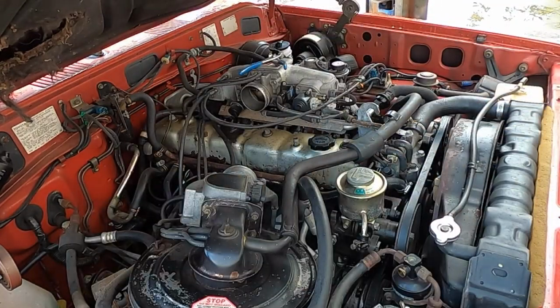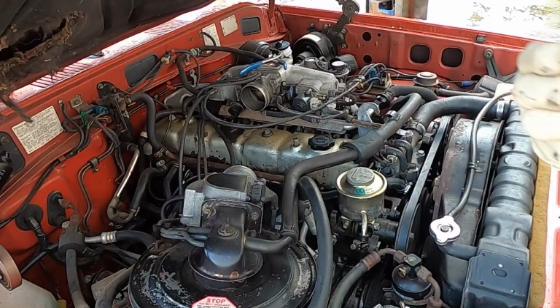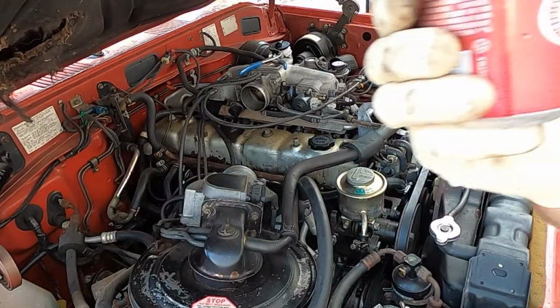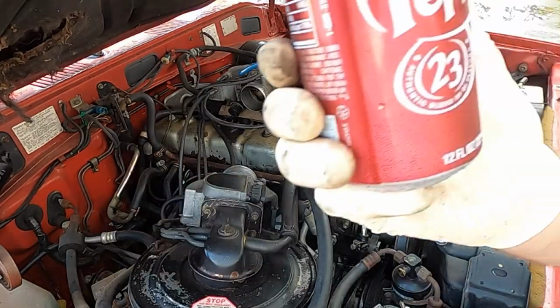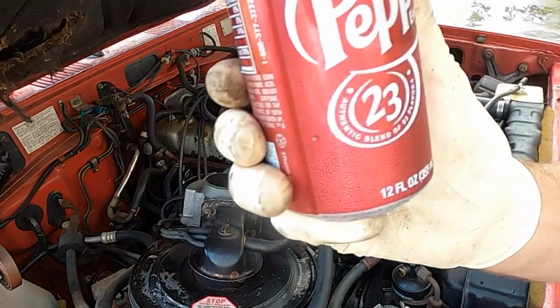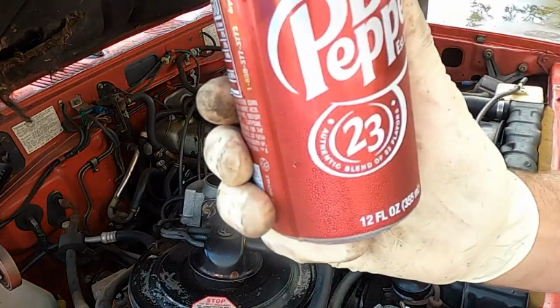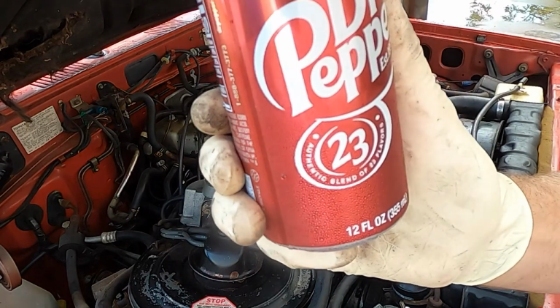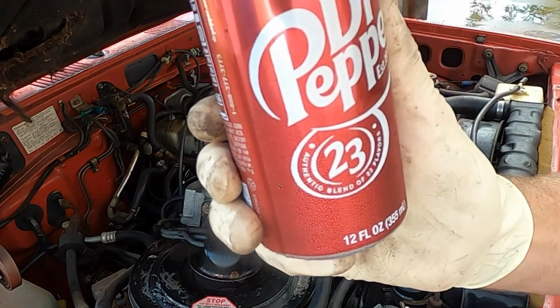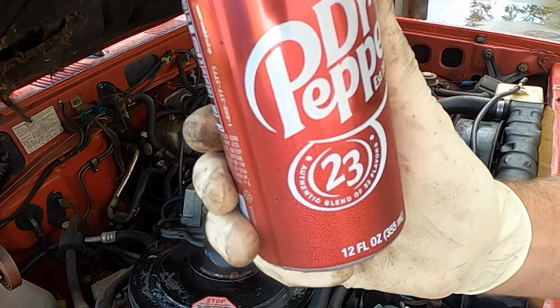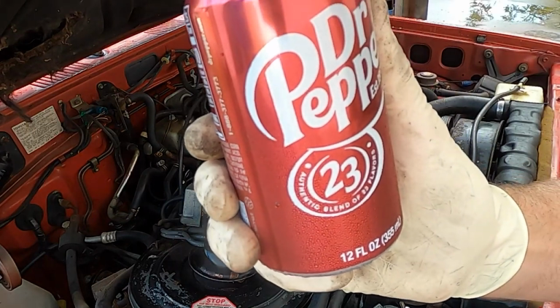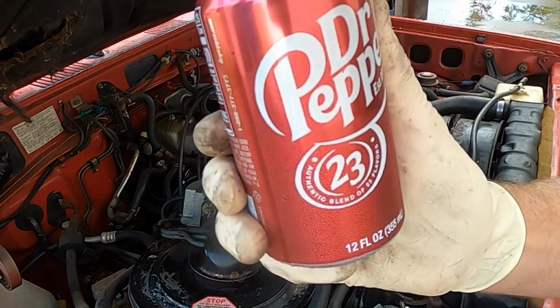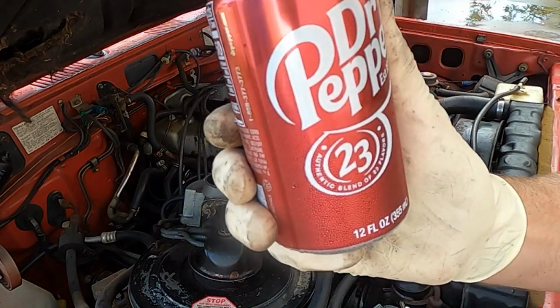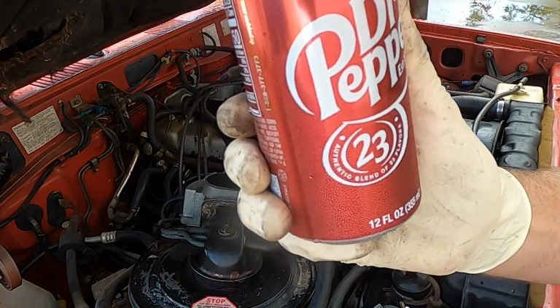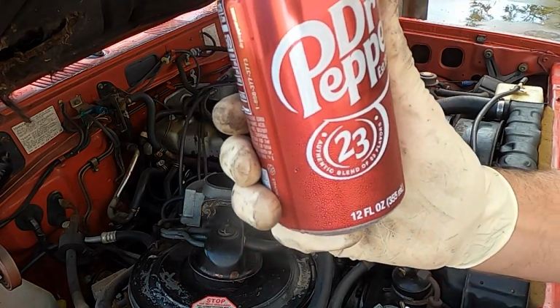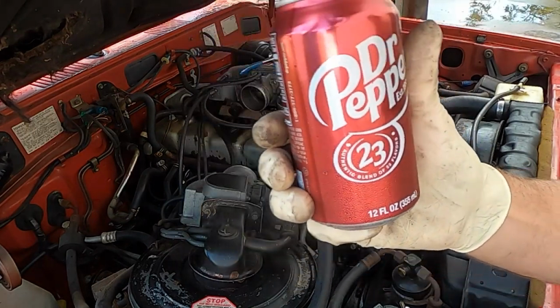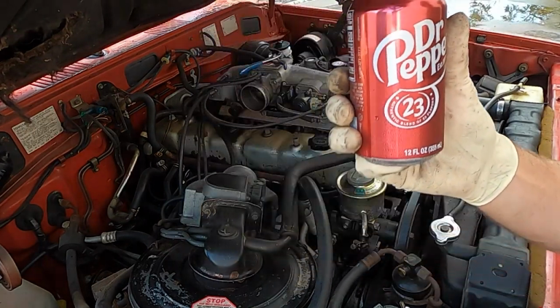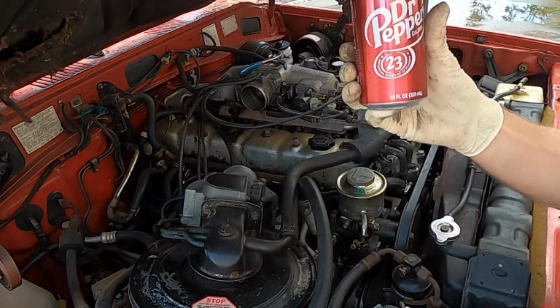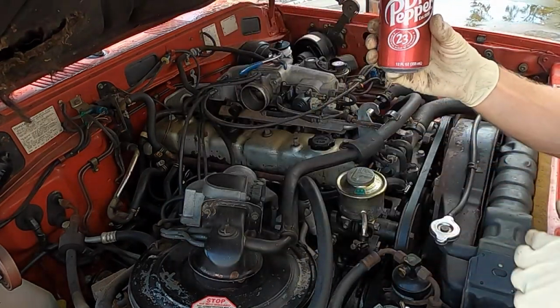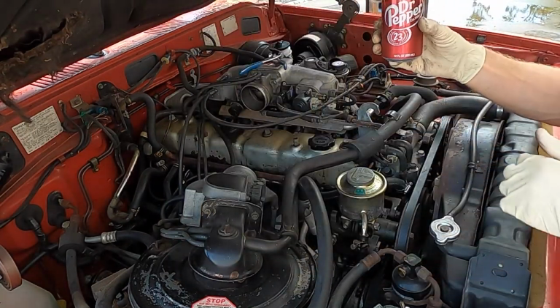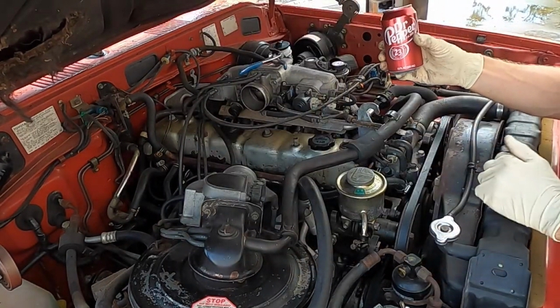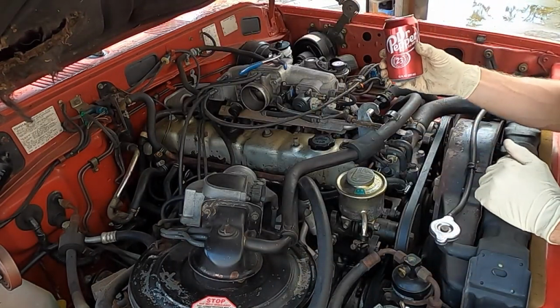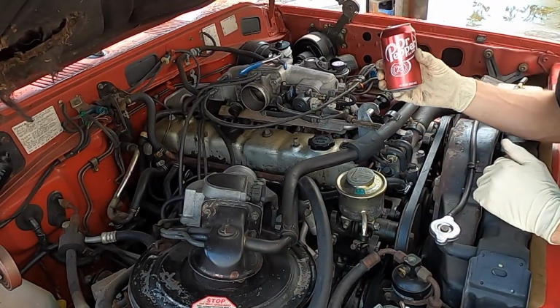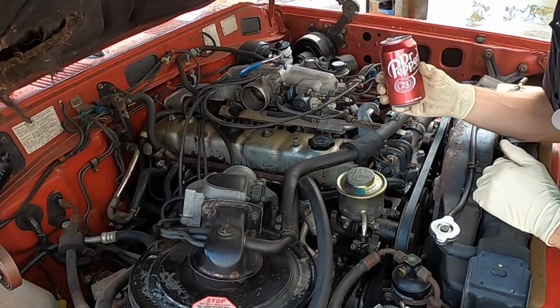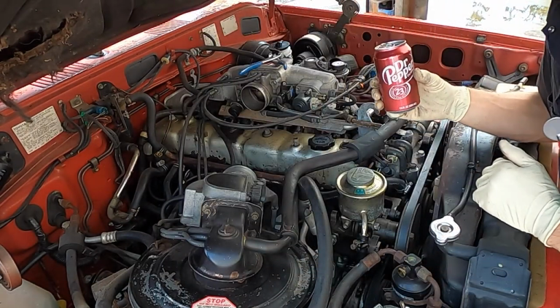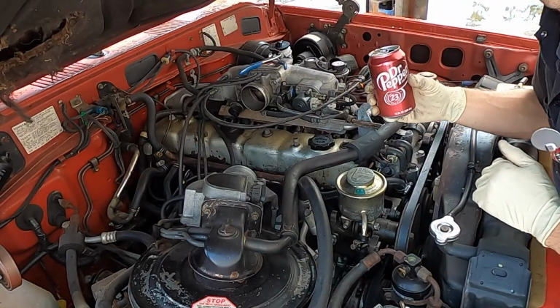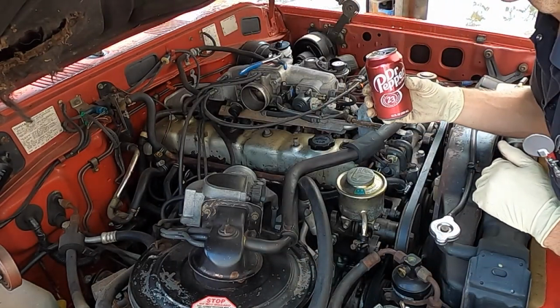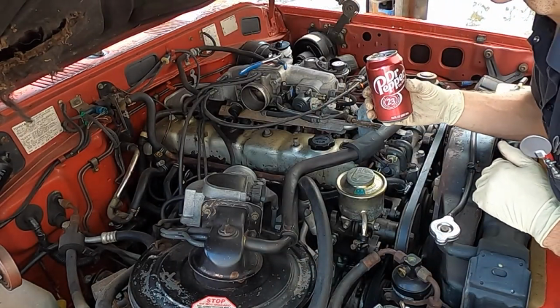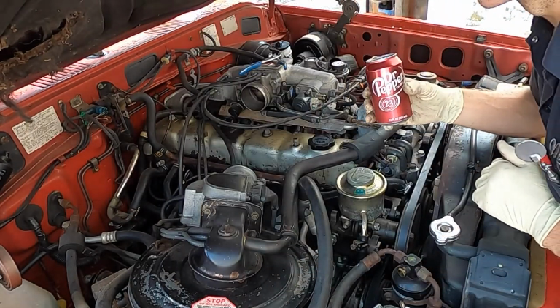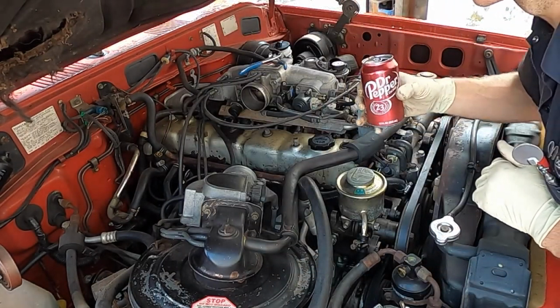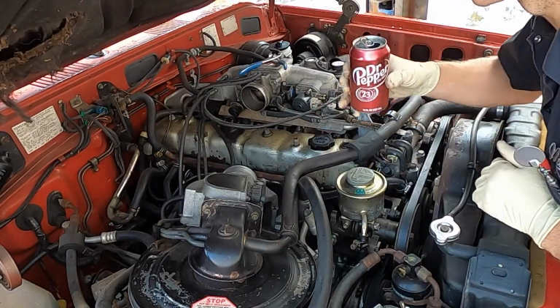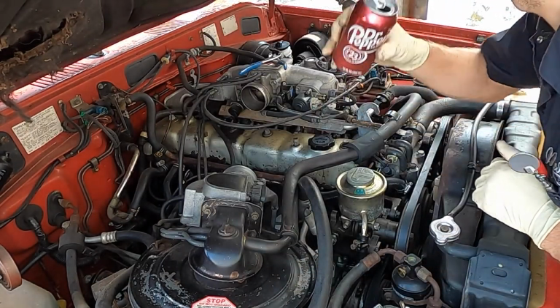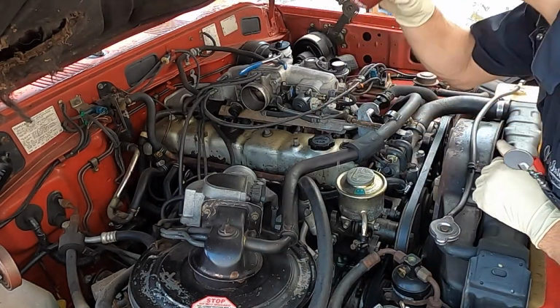Make sure you get your Dr. Pepper. Not sponsored. But it makes you work better.